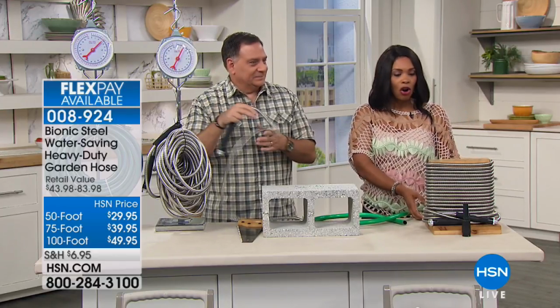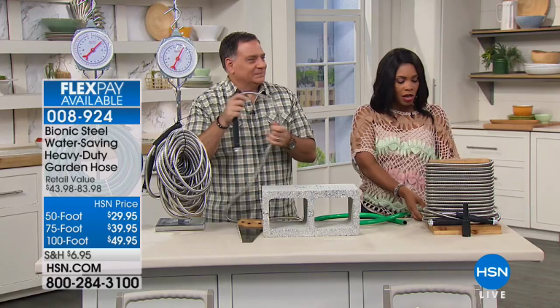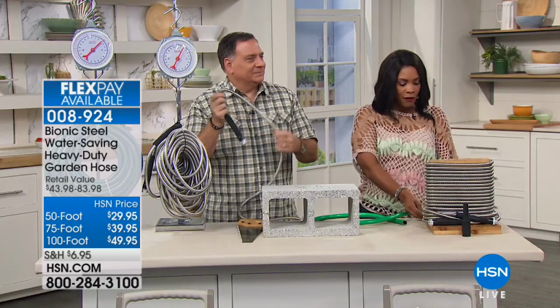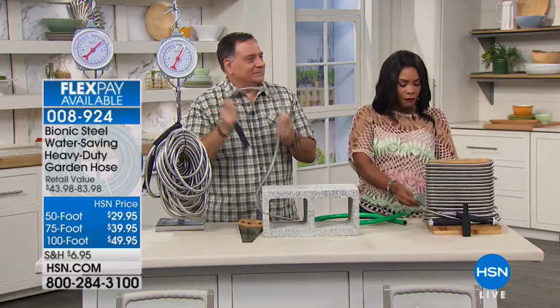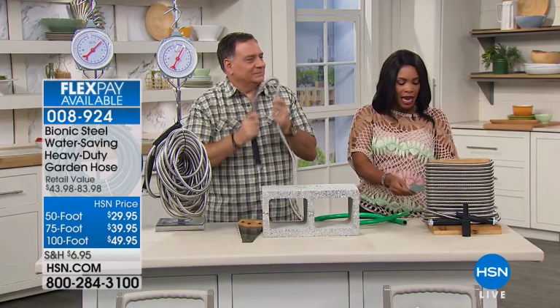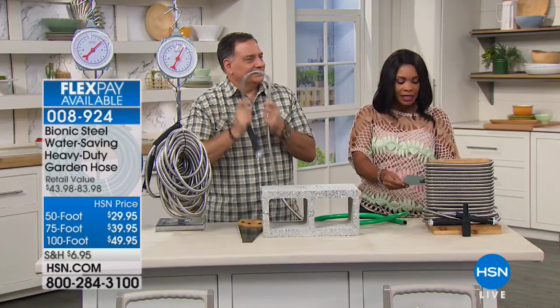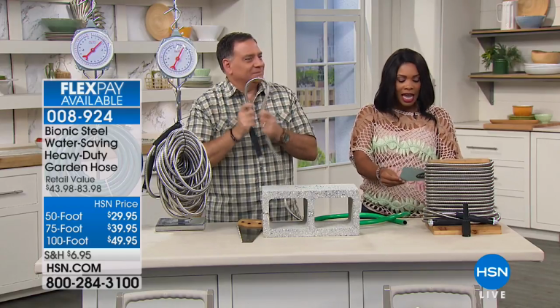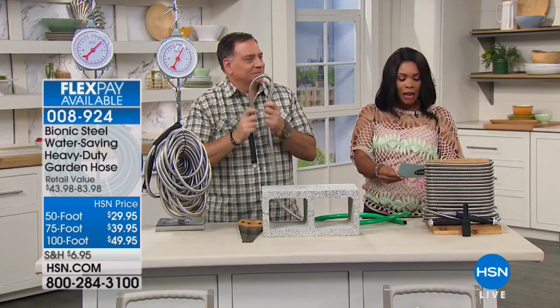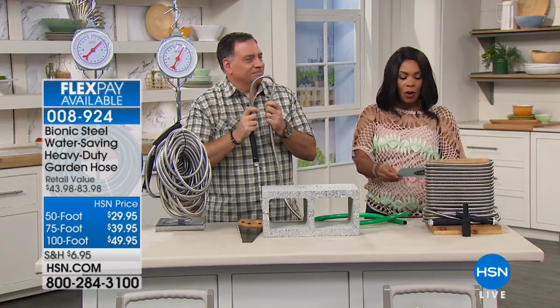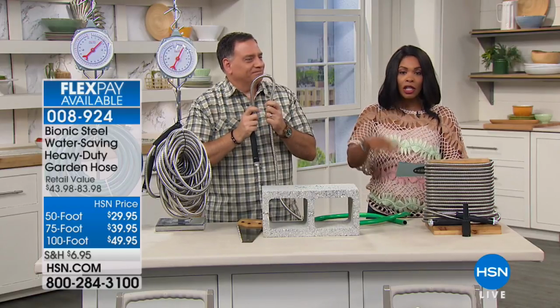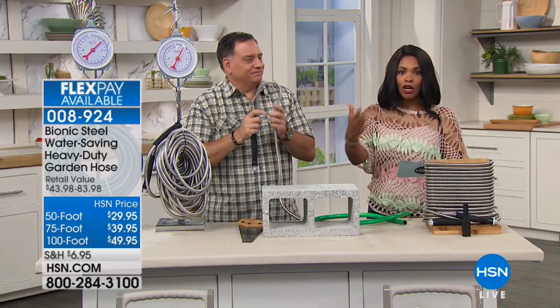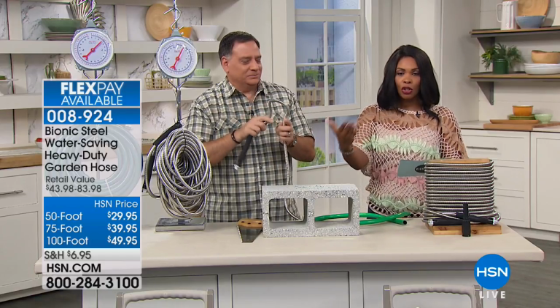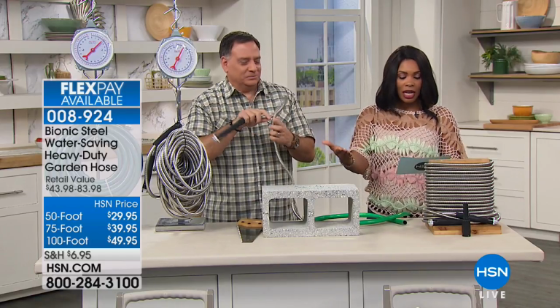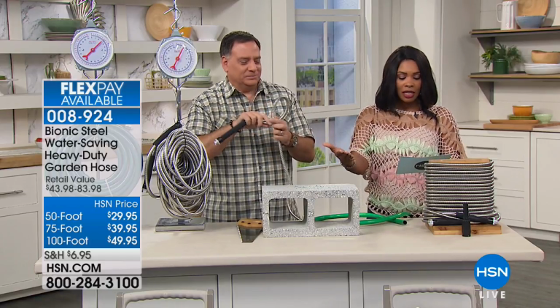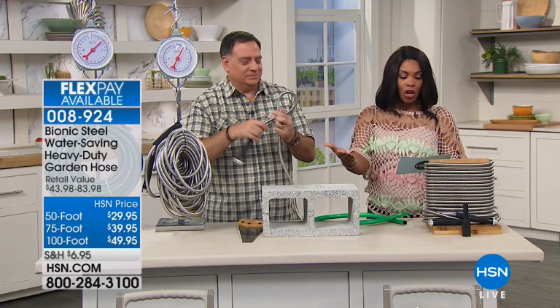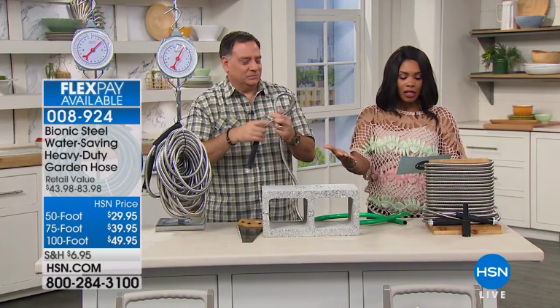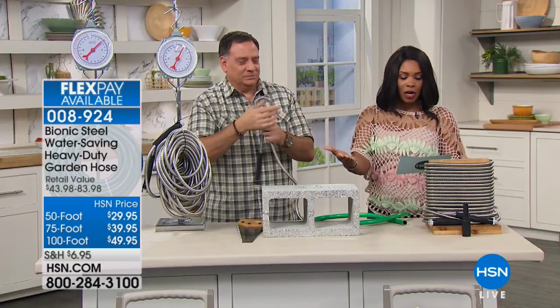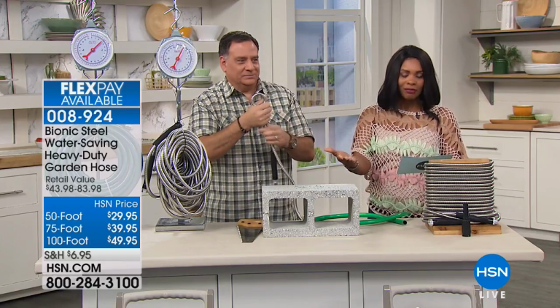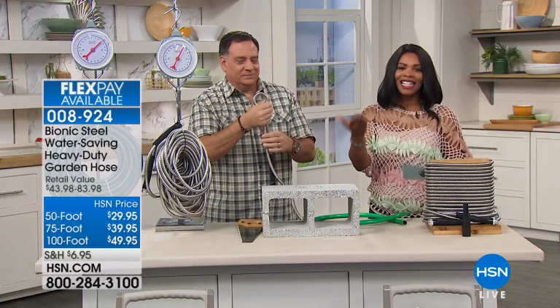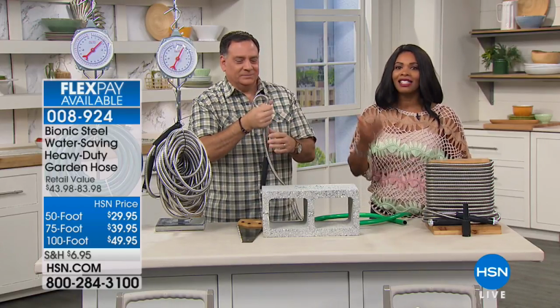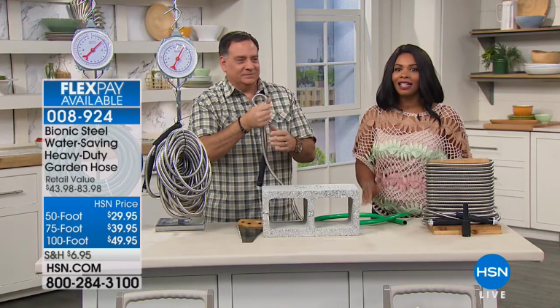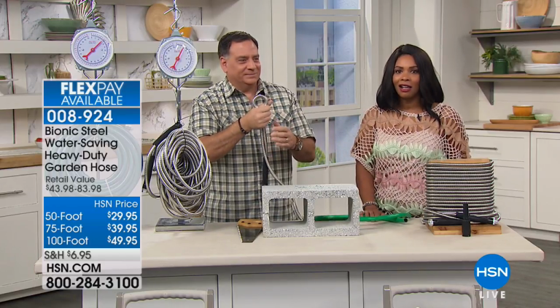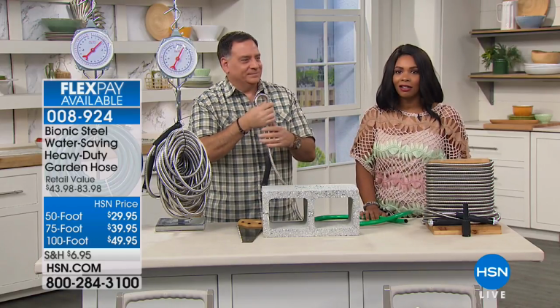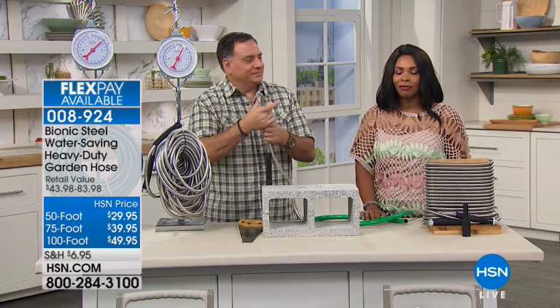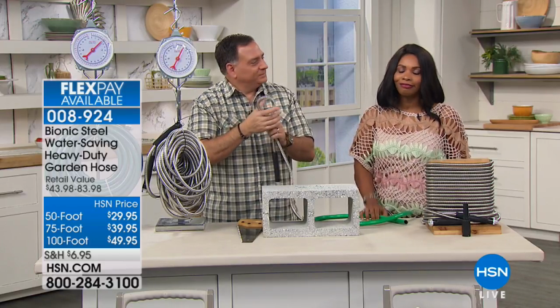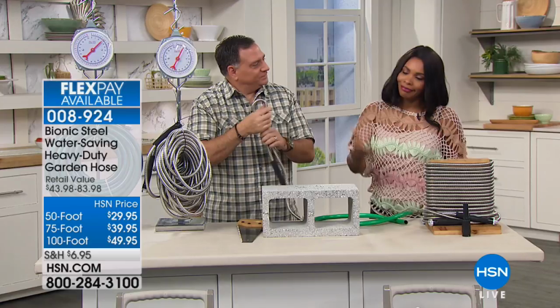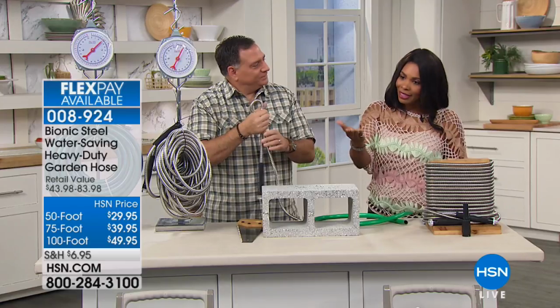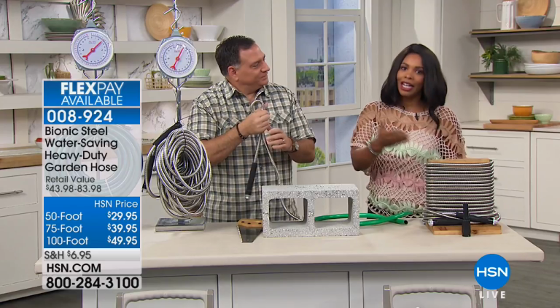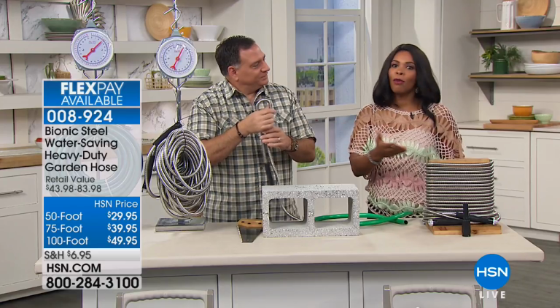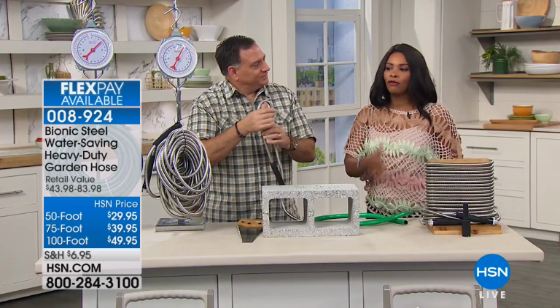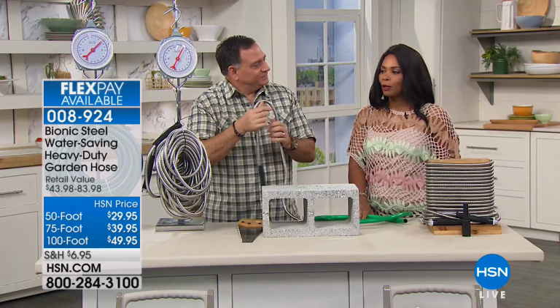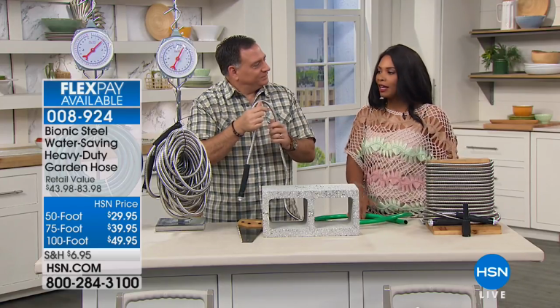They're all on five flex. If you want the largest one, the longest one, it's less than $10 to get it home on flex pay.